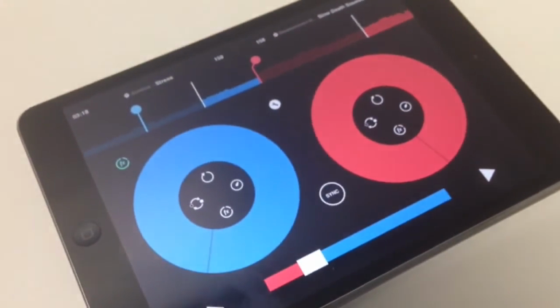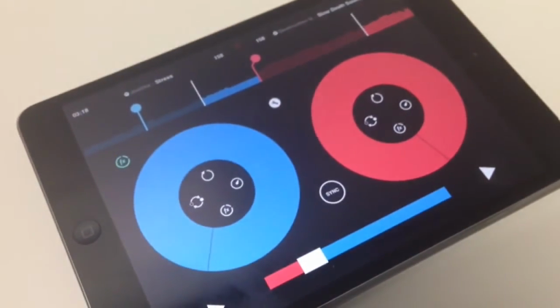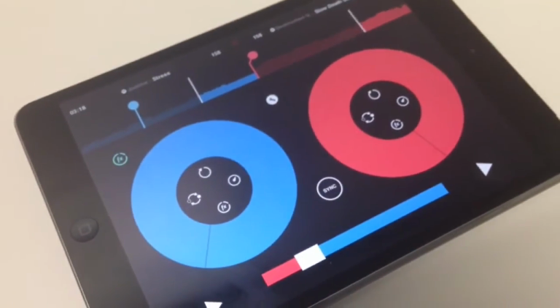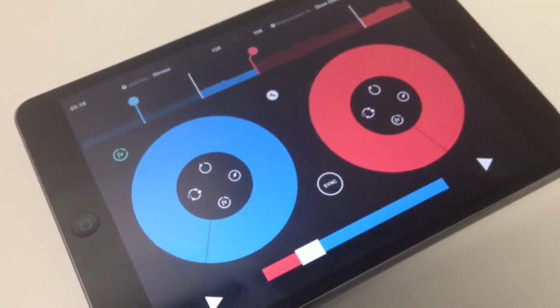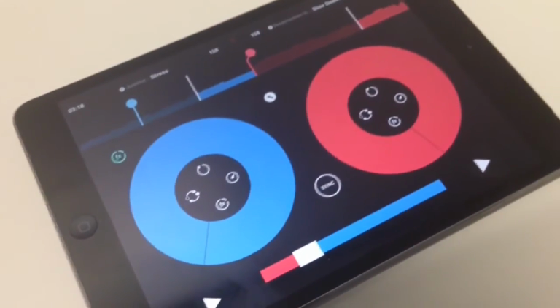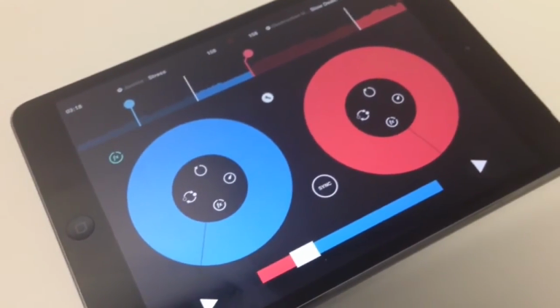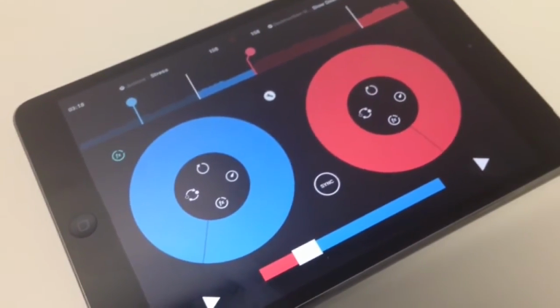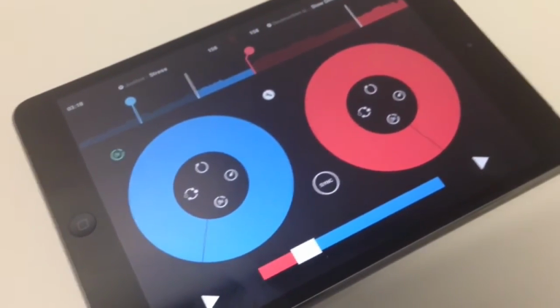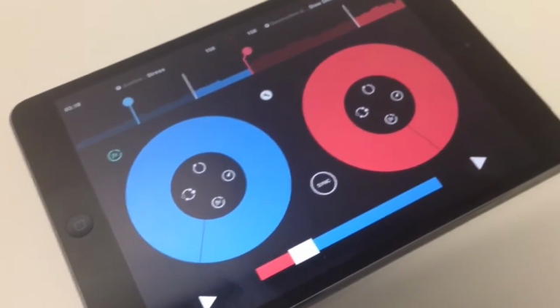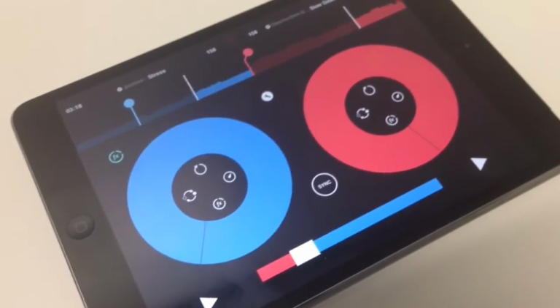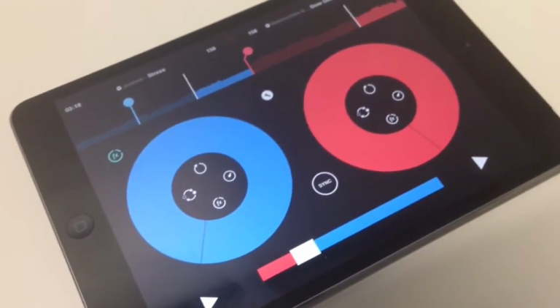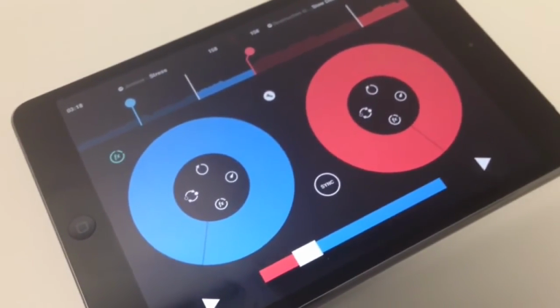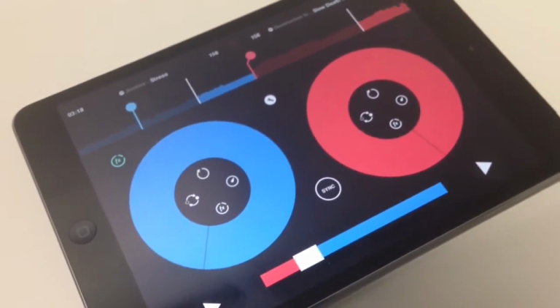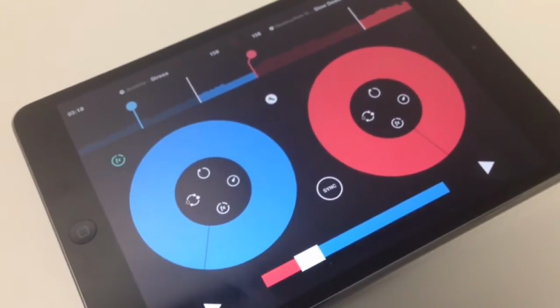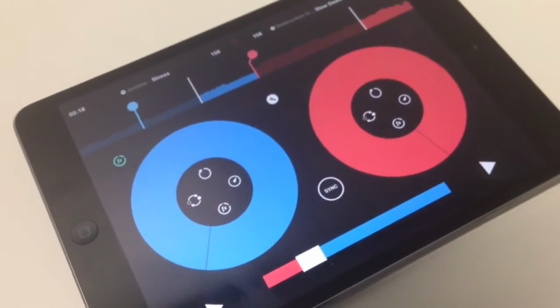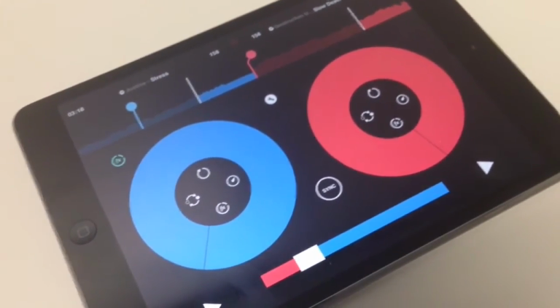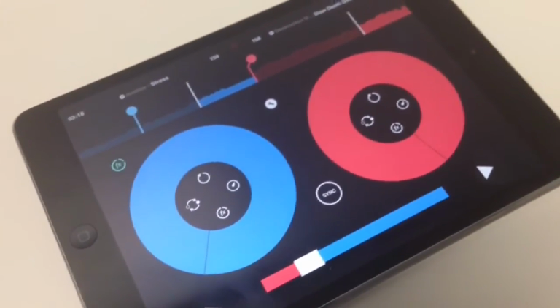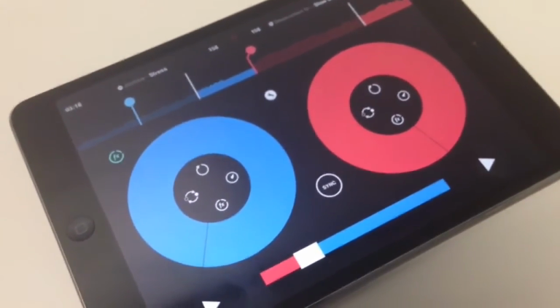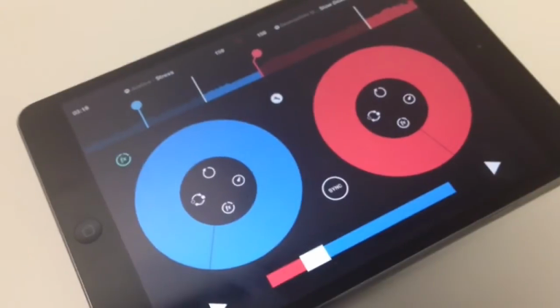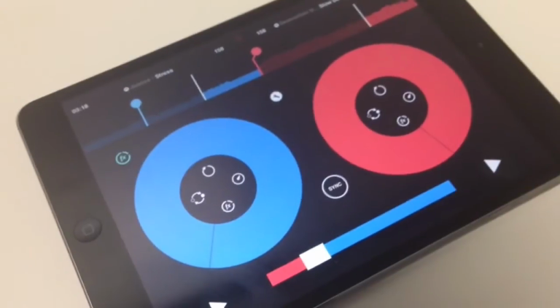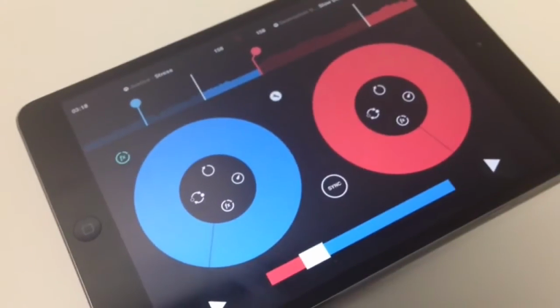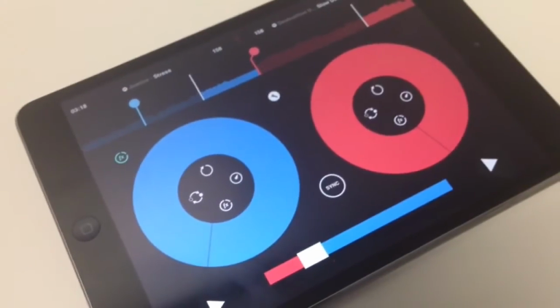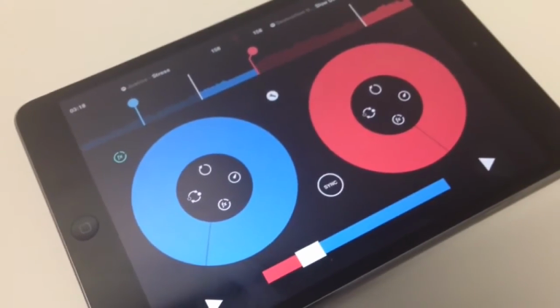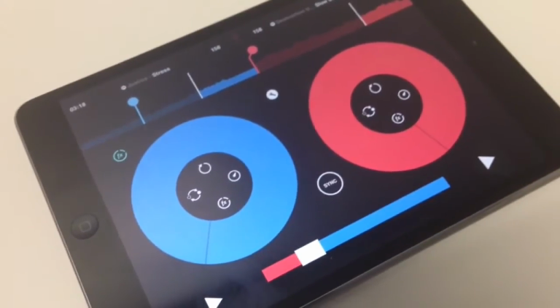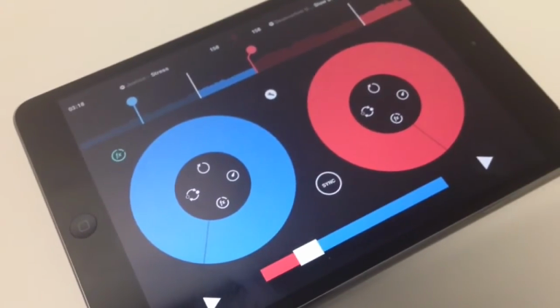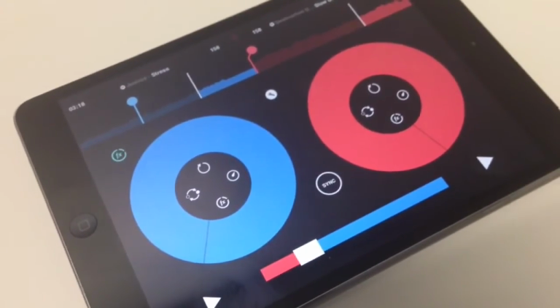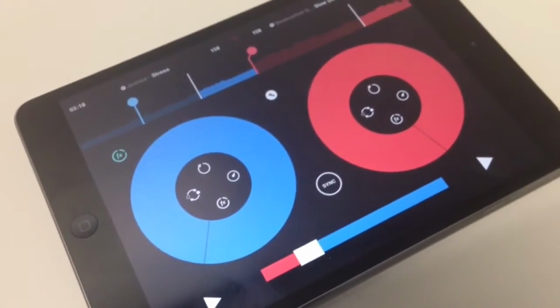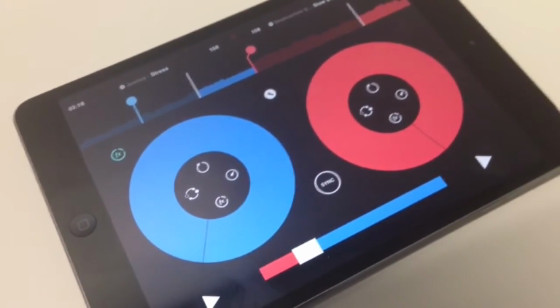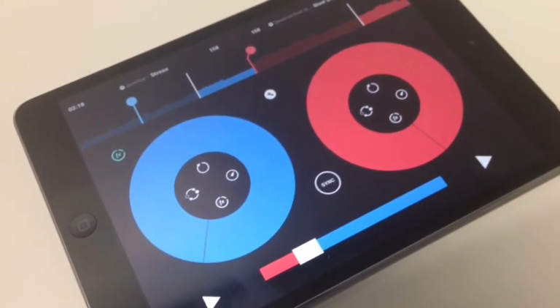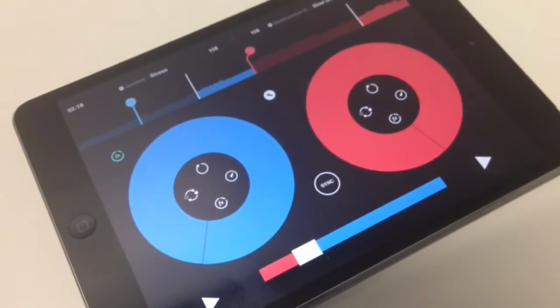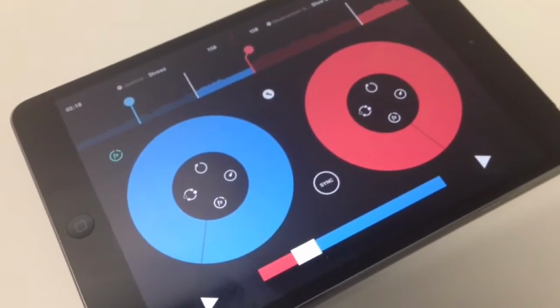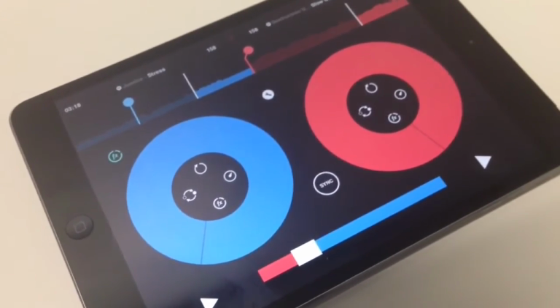Hi, this is Darren Orff with Popular Mechanics, and this is the Pacemaker app. This is an iTunes app that was released in the iTunes store earlier this week.